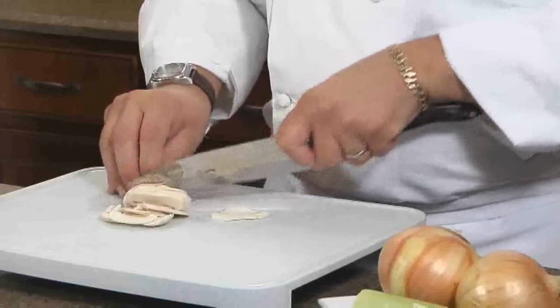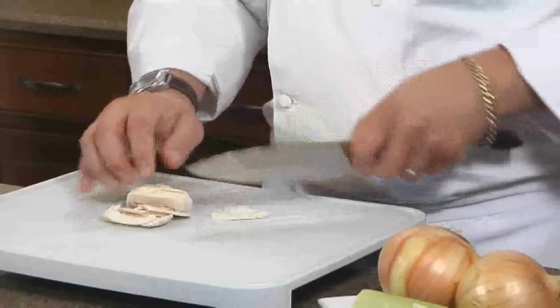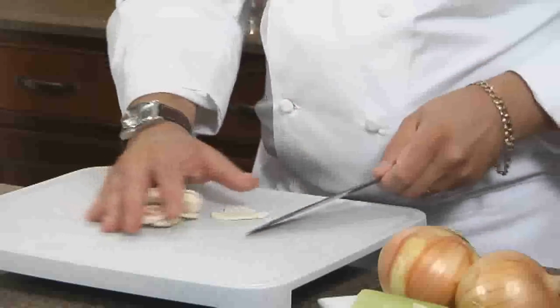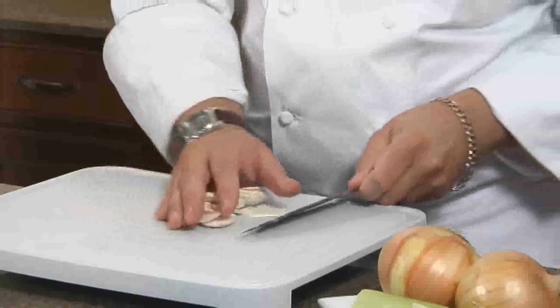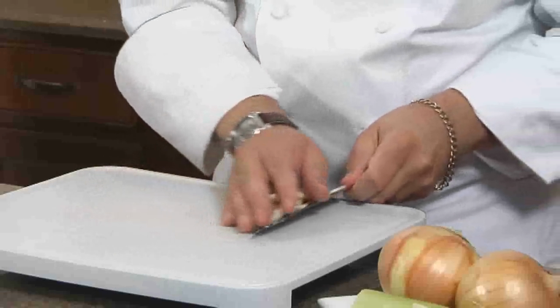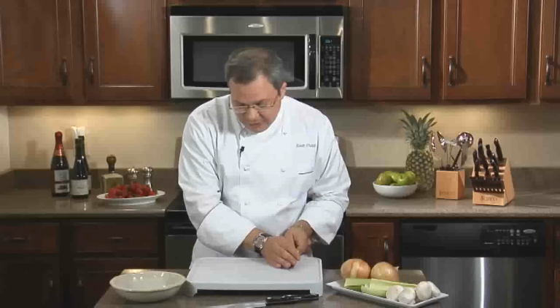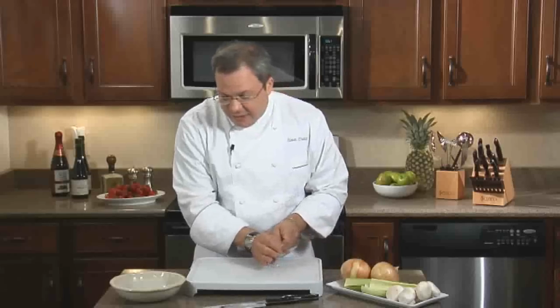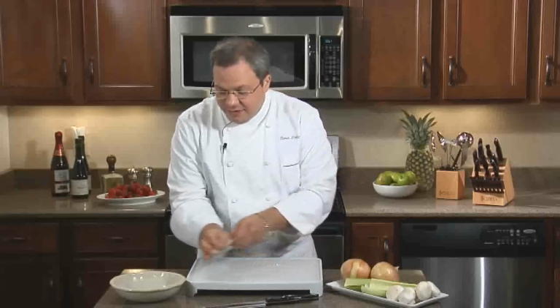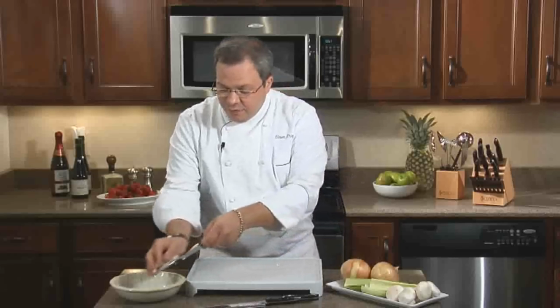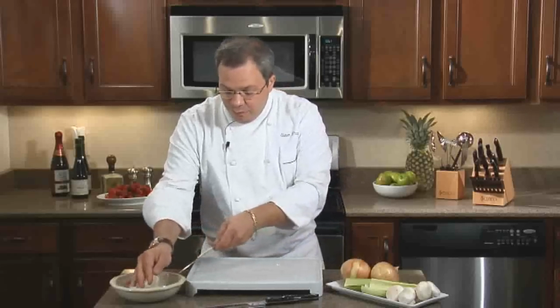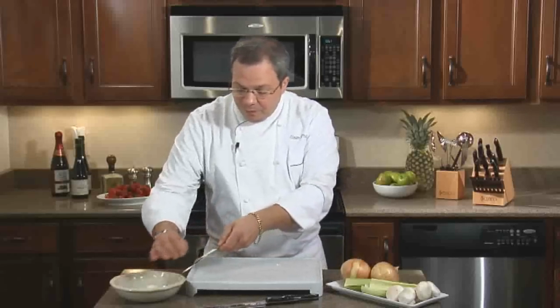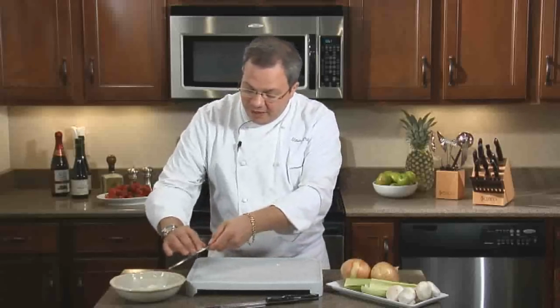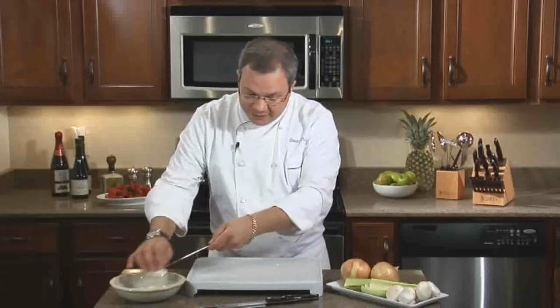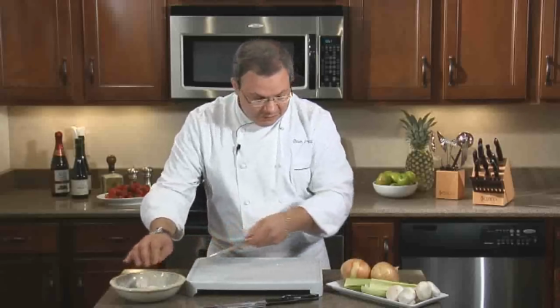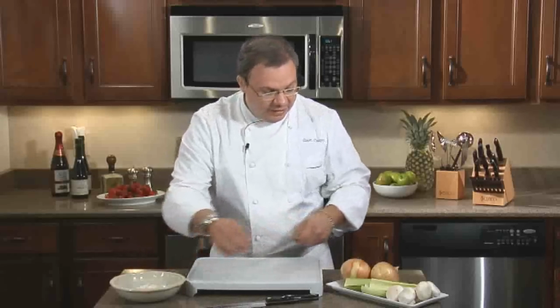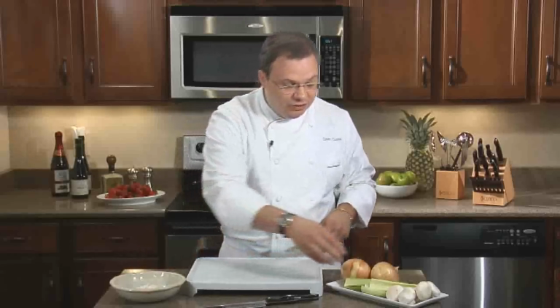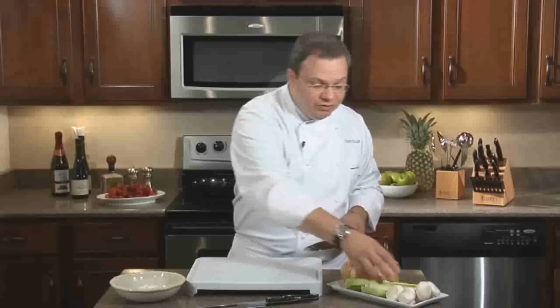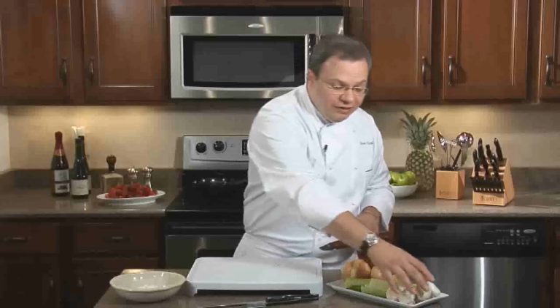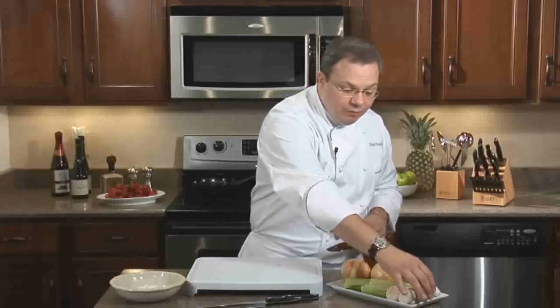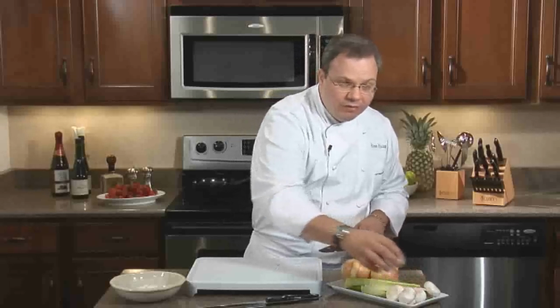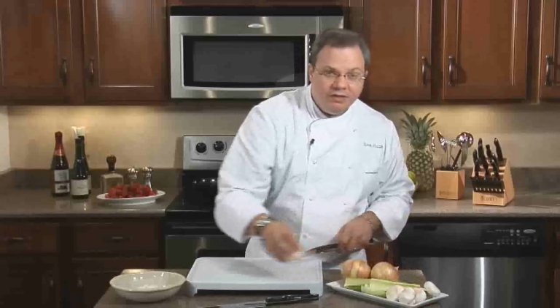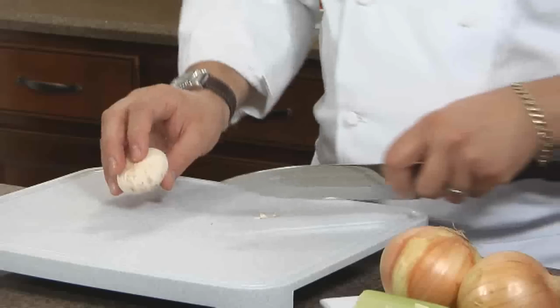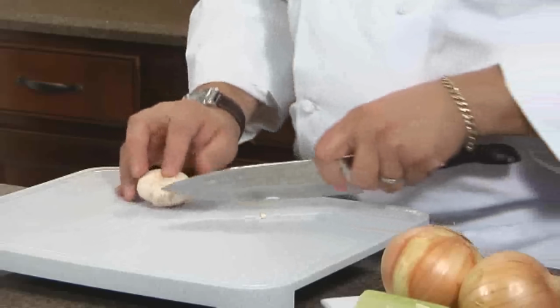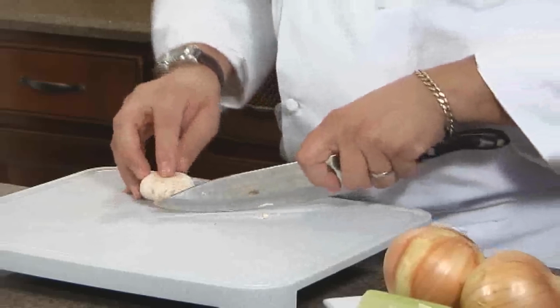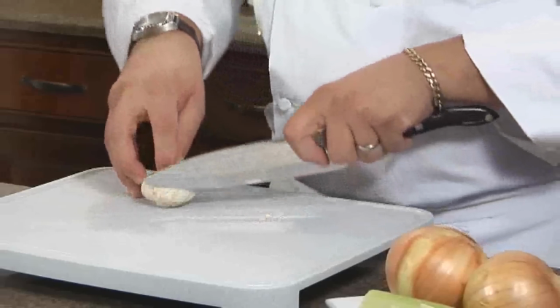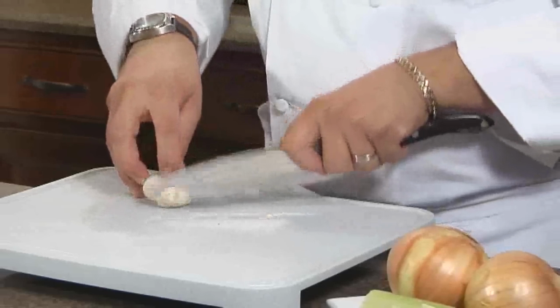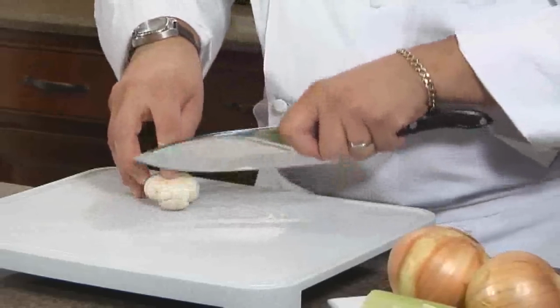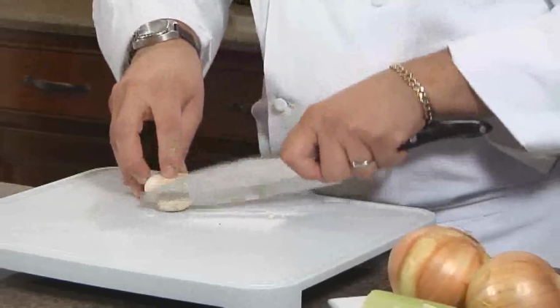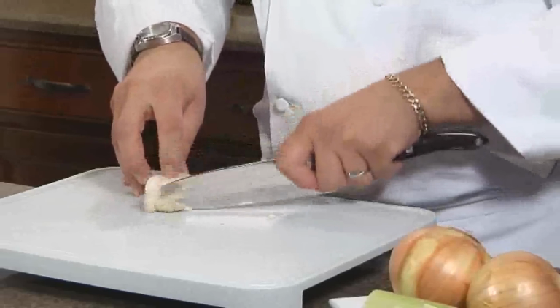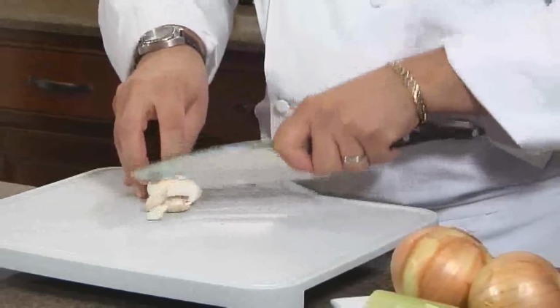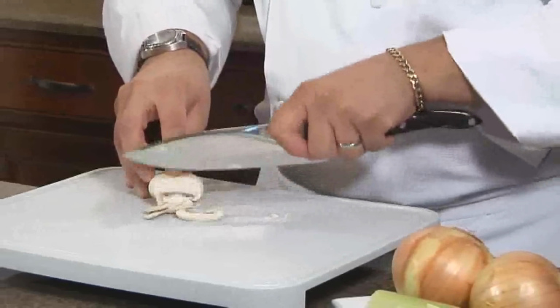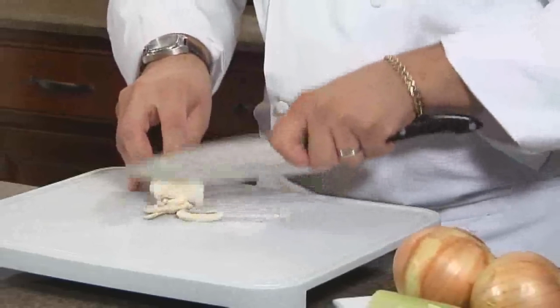And when you're done, with more practice and as you use the knife more, it'll become easier for you to go a little bit faster.